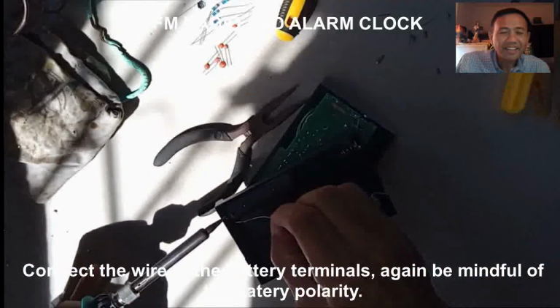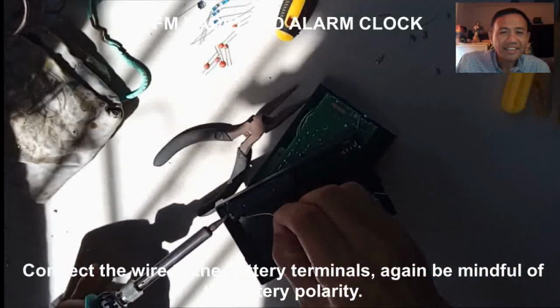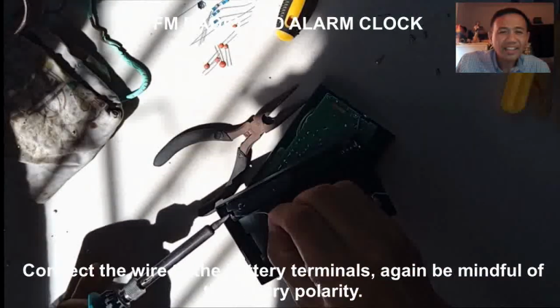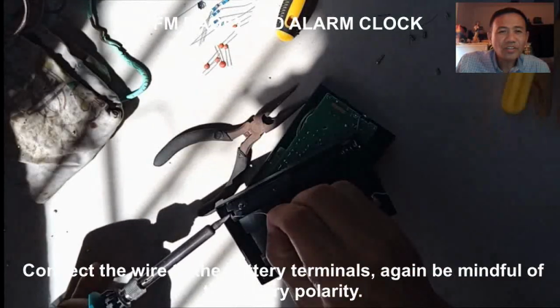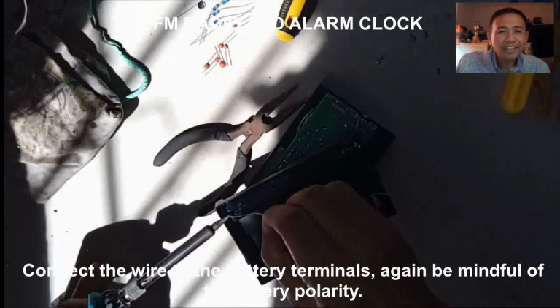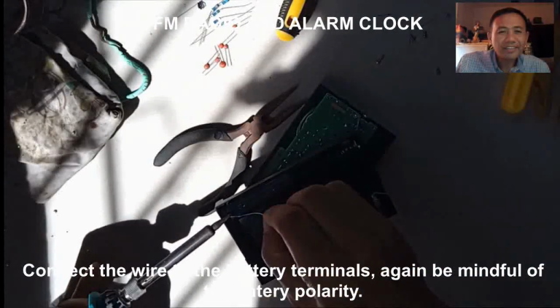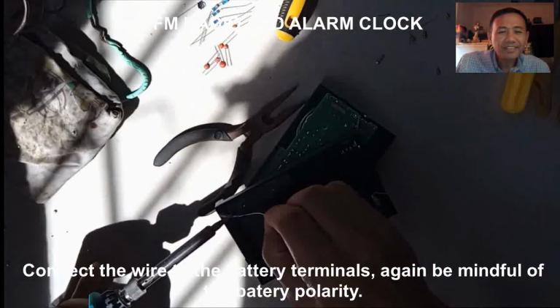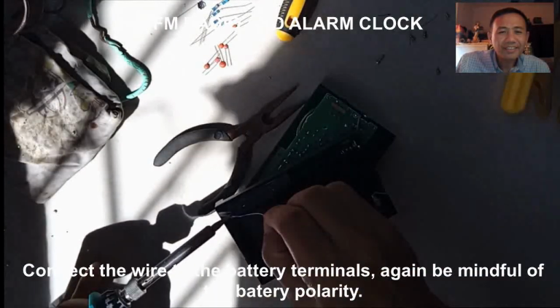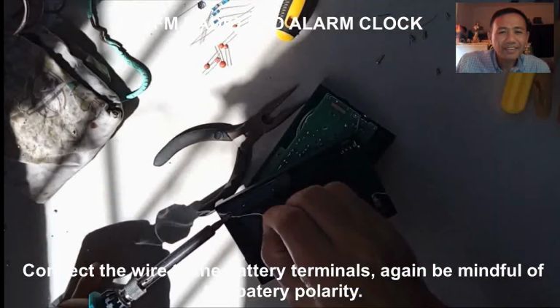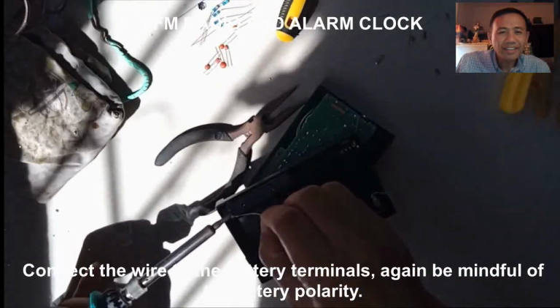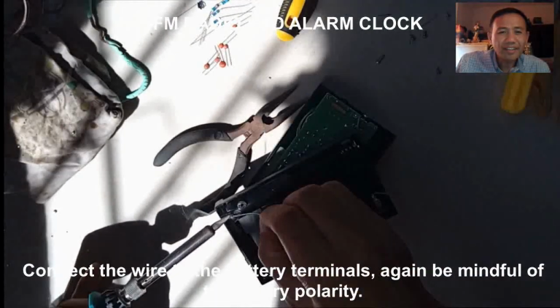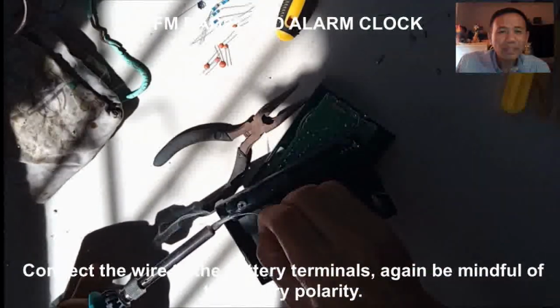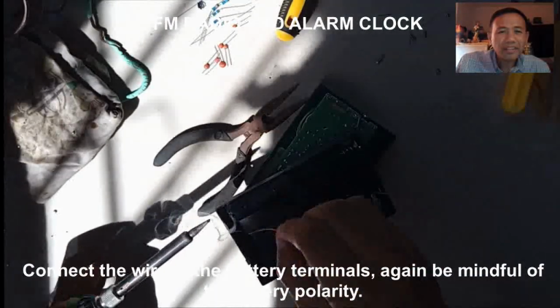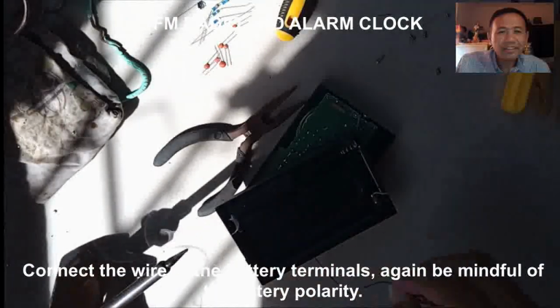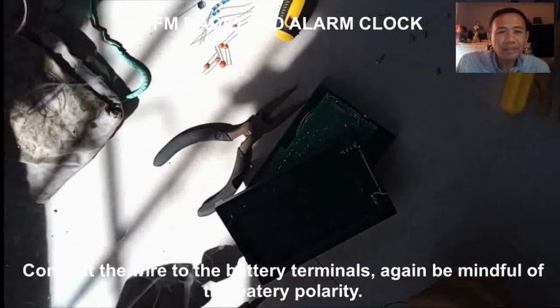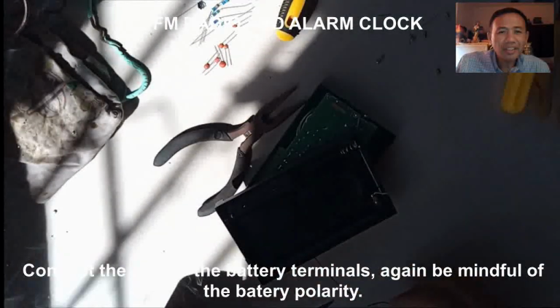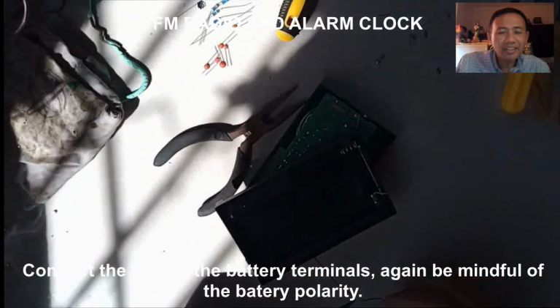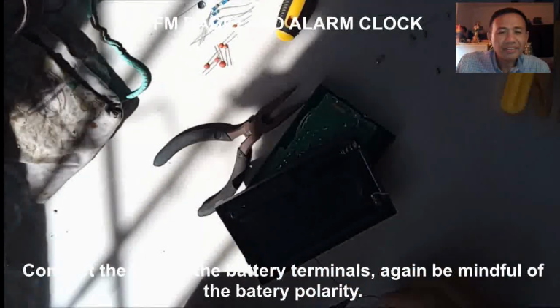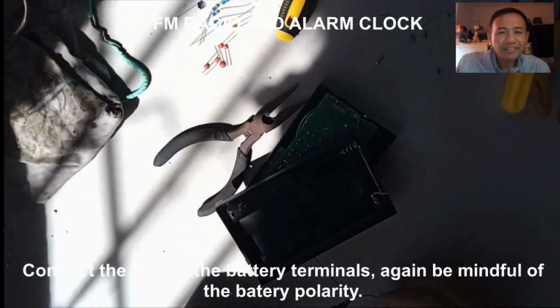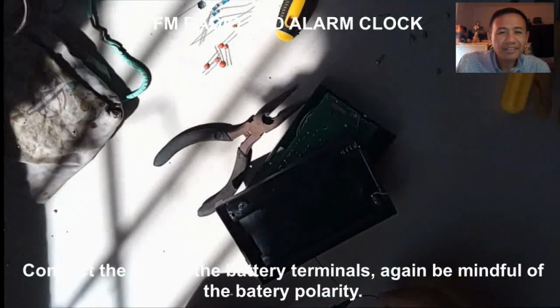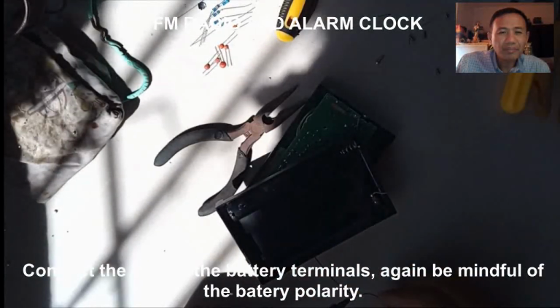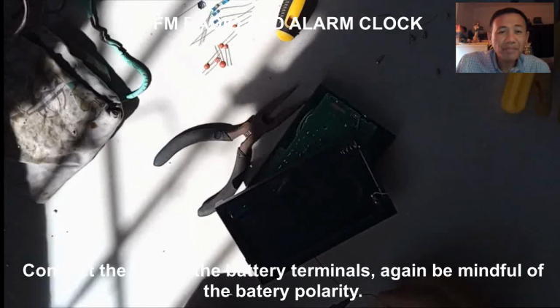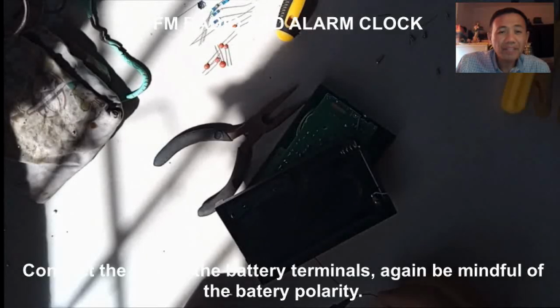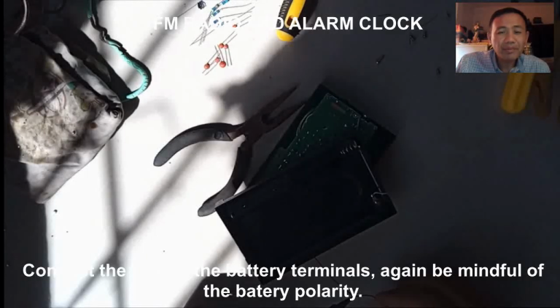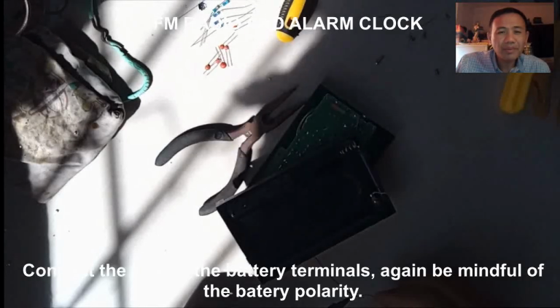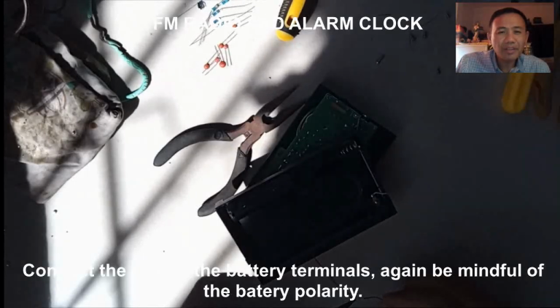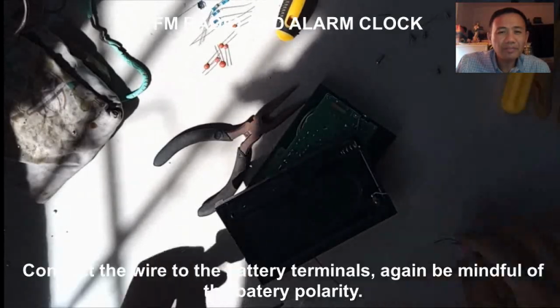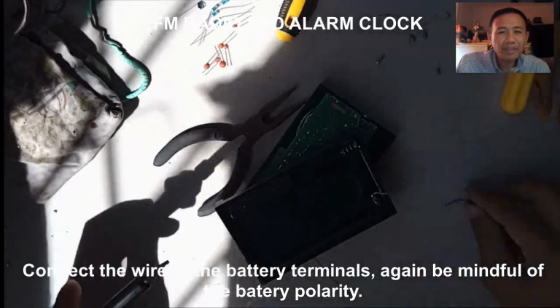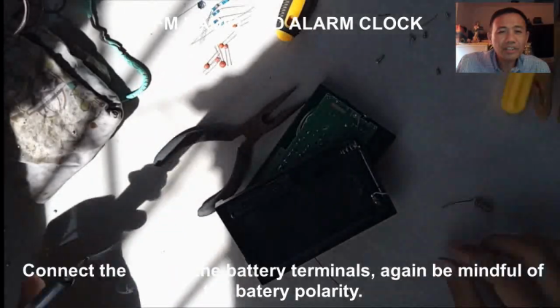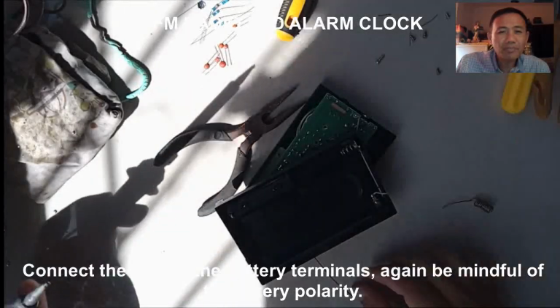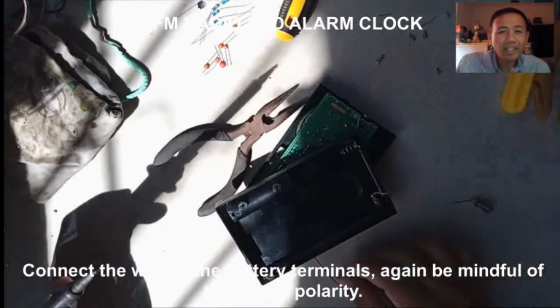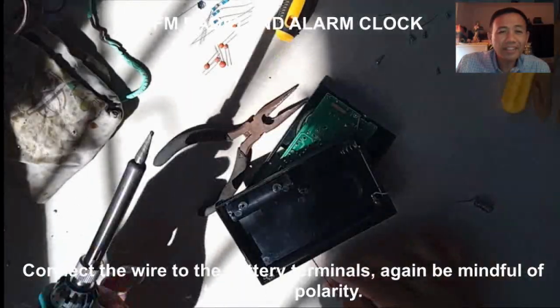Now connect the battery terminals. Be mindful of their polarity.